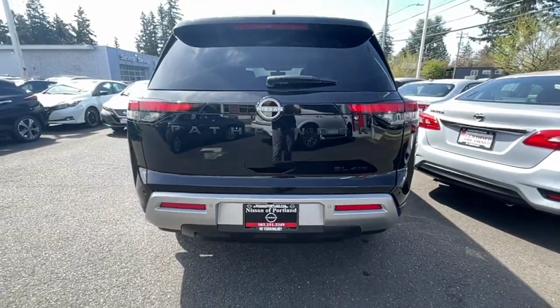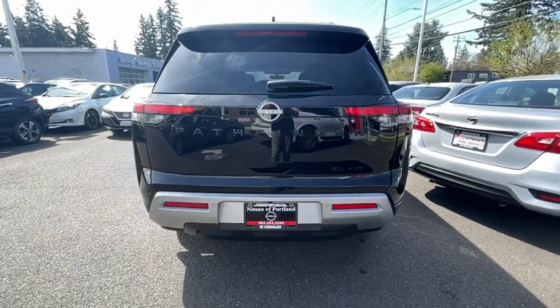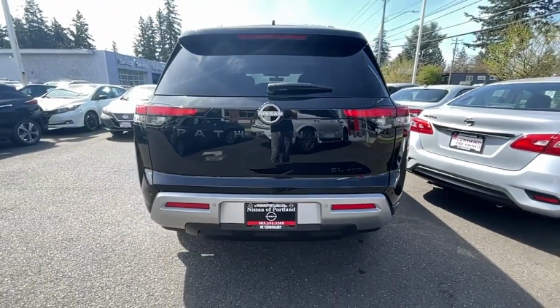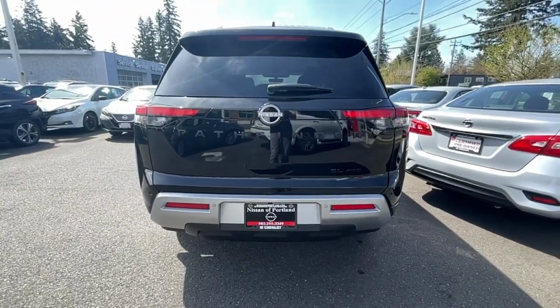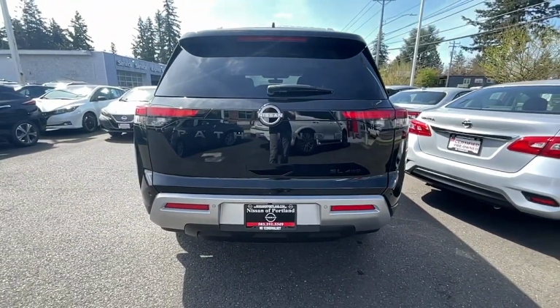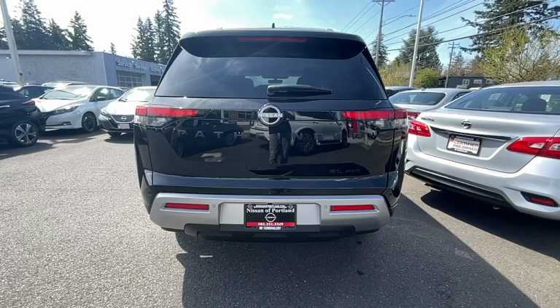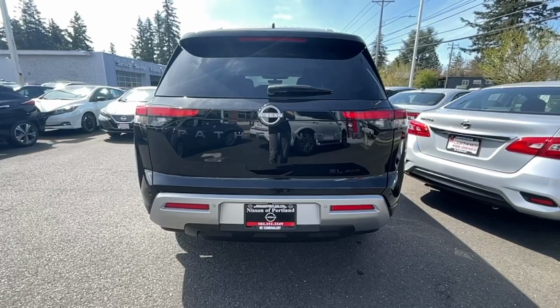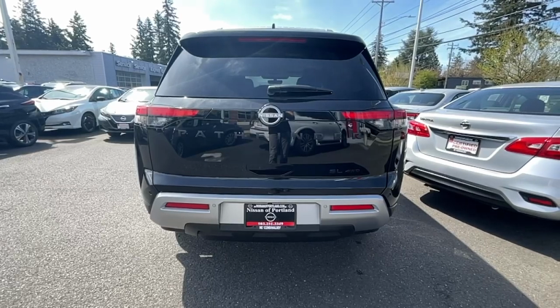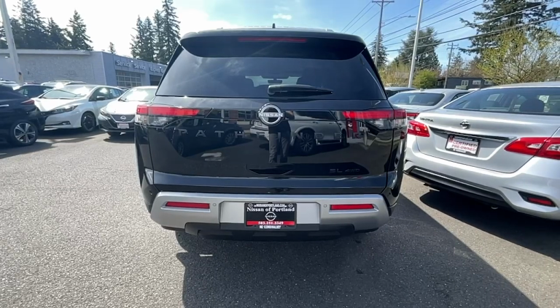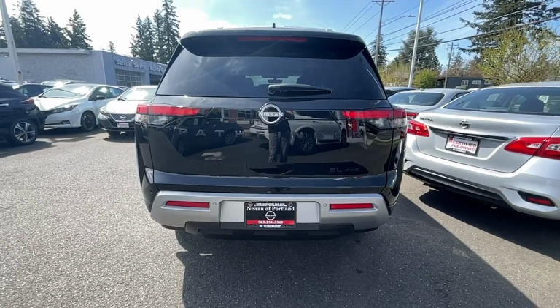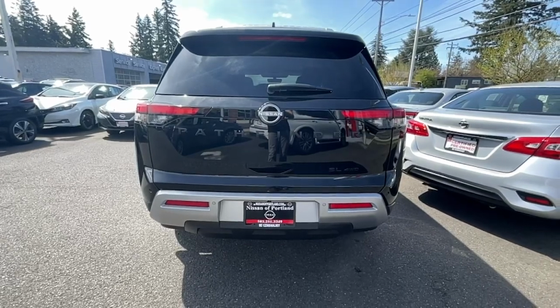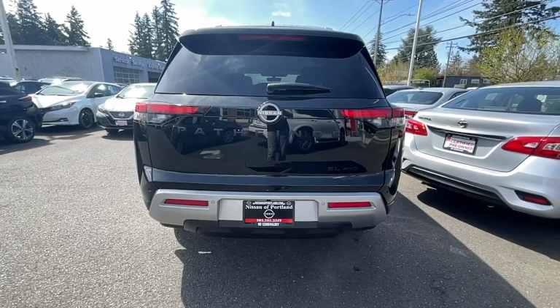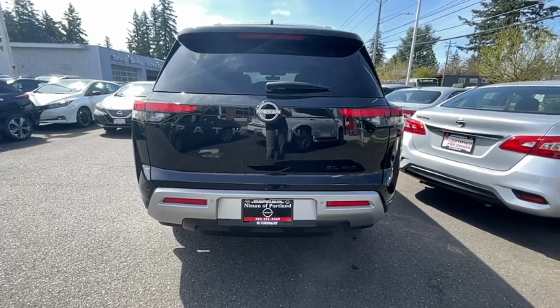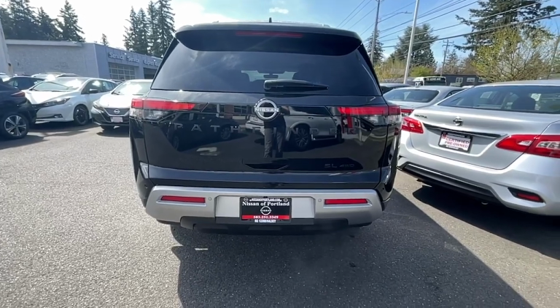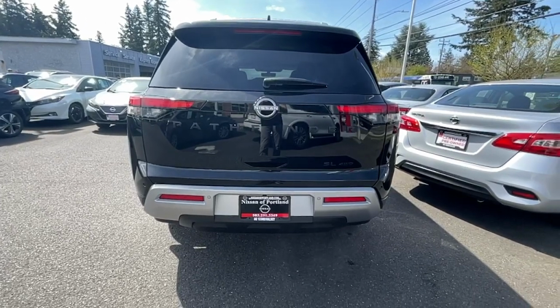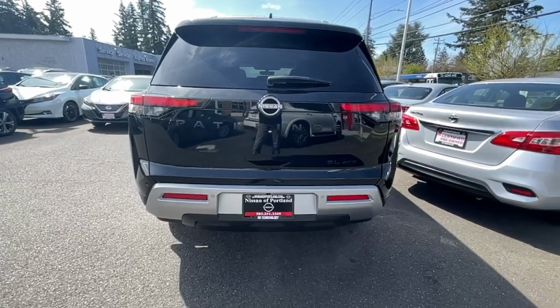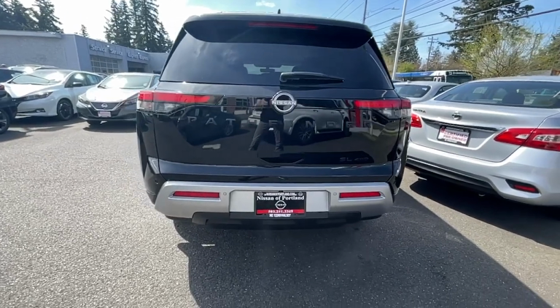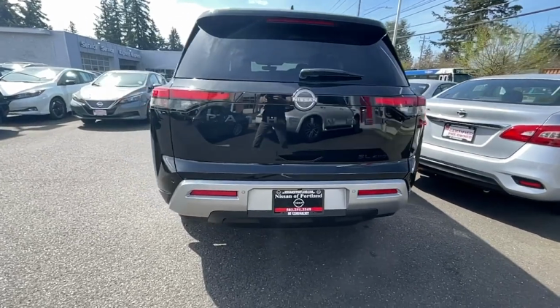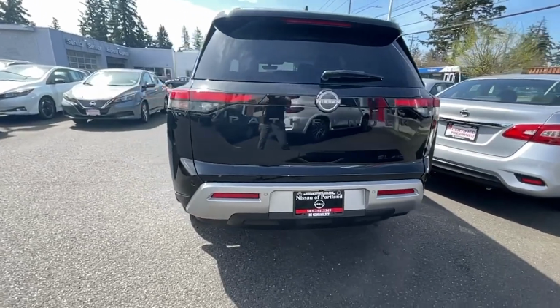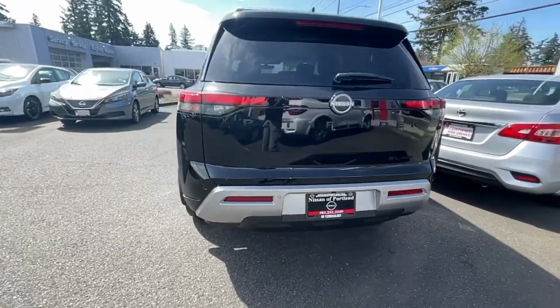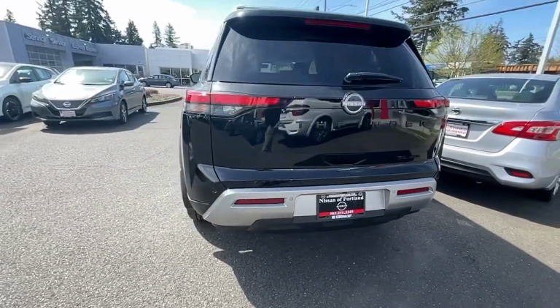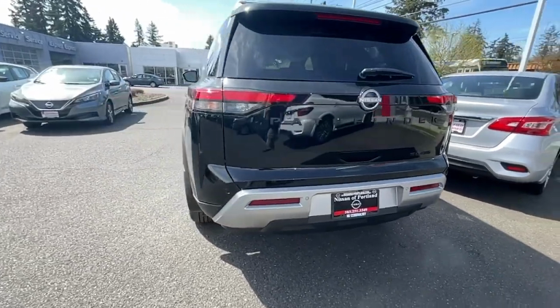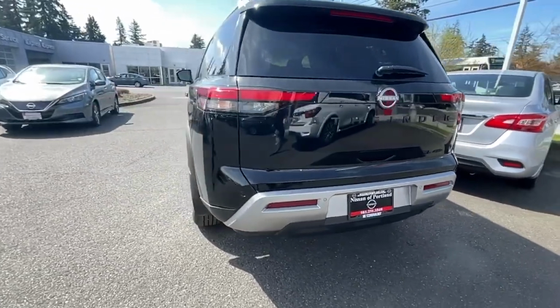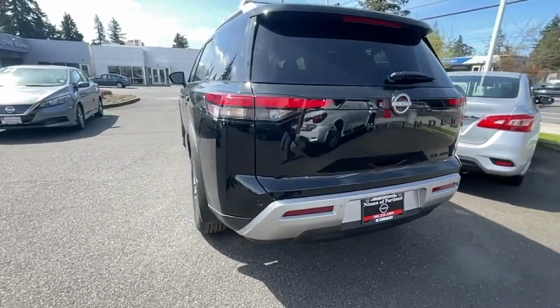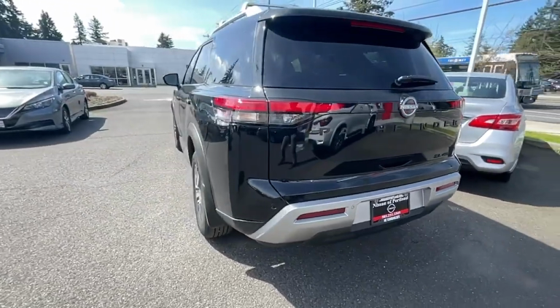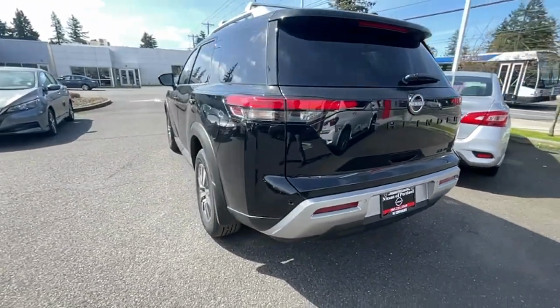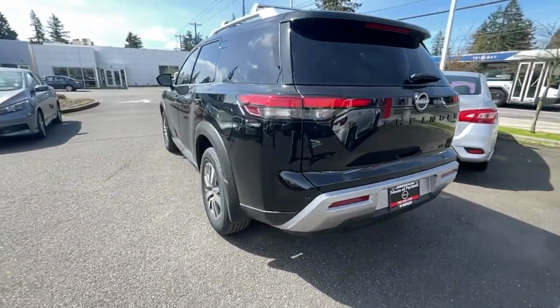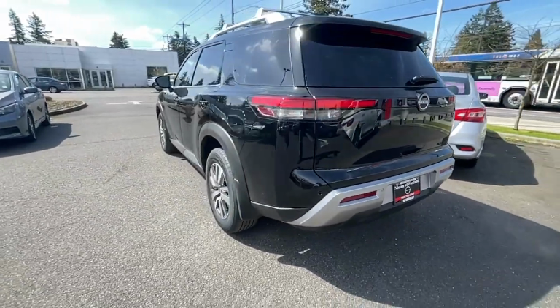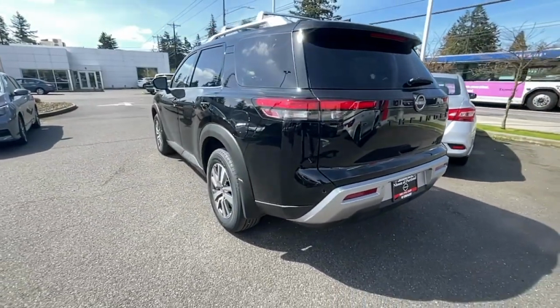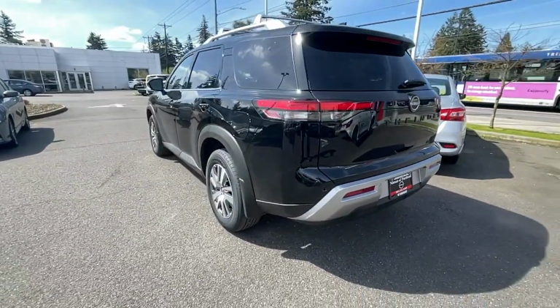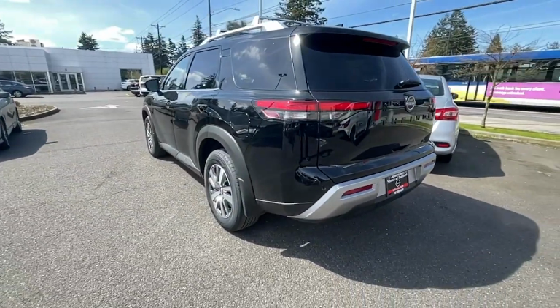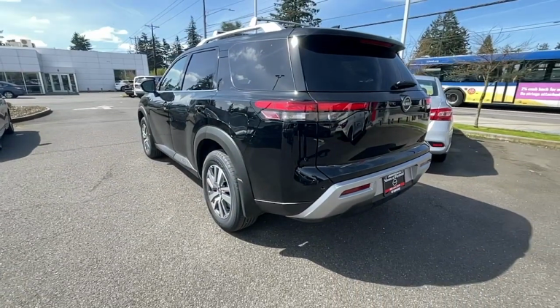Adaptive cruise control, V6 cylinder engine, fog lamps, and remote engine start.